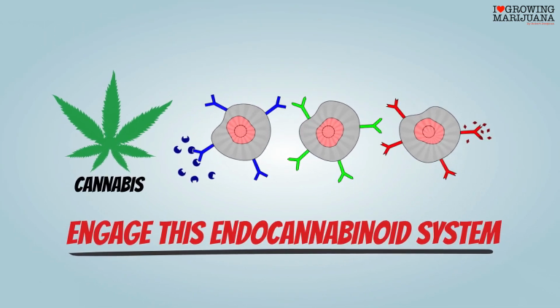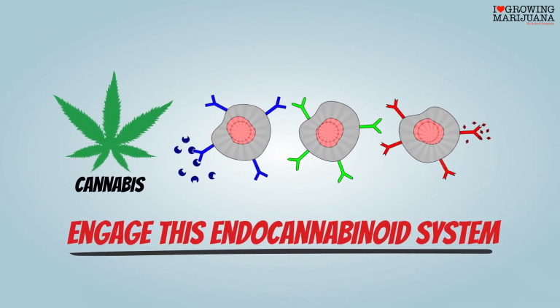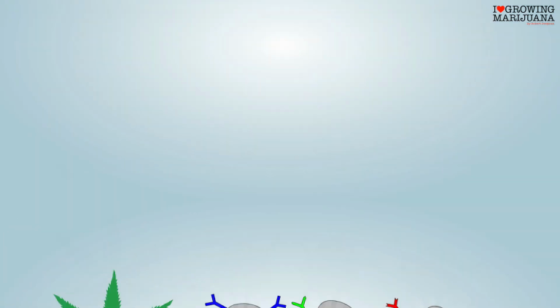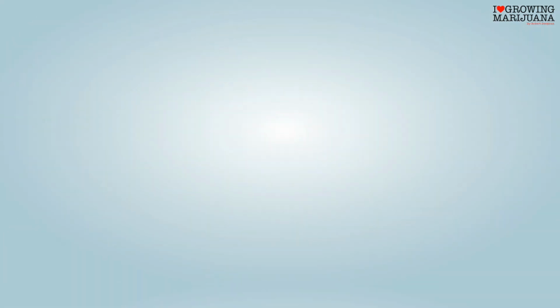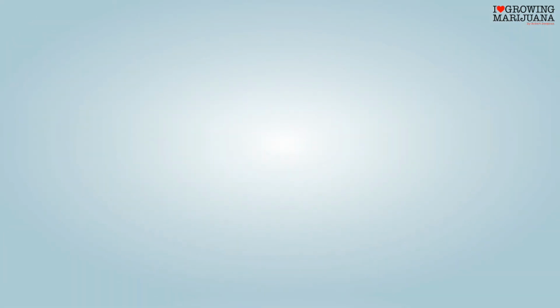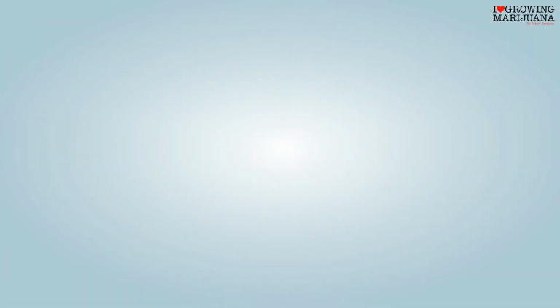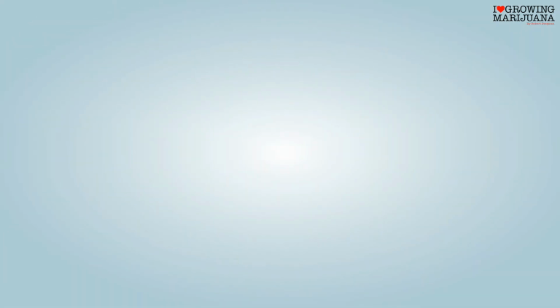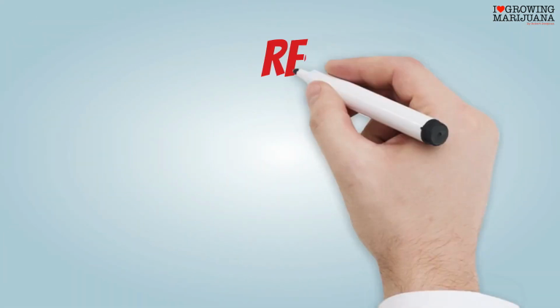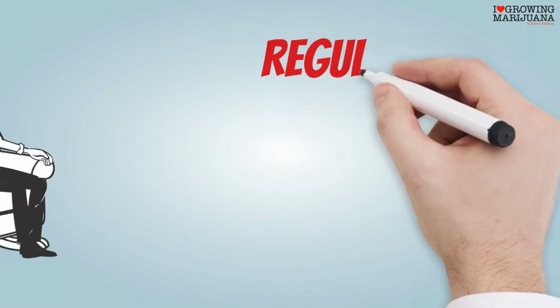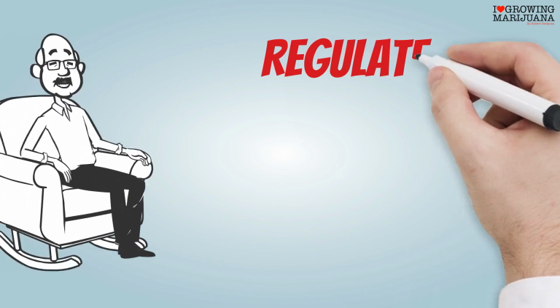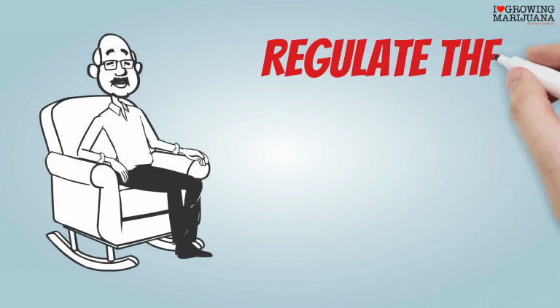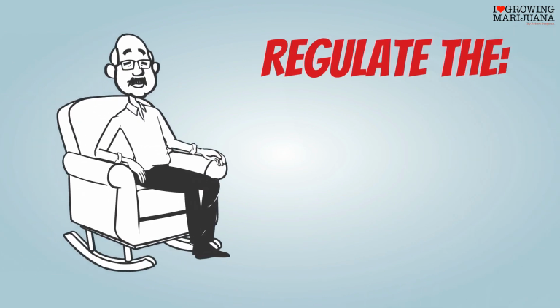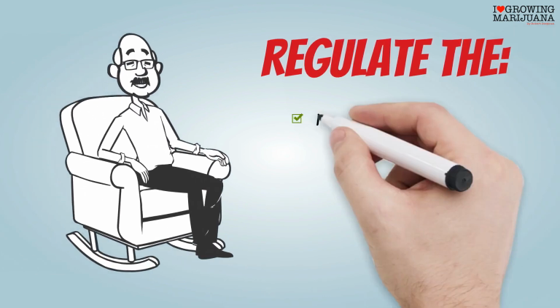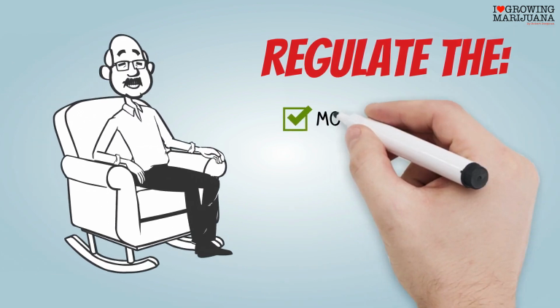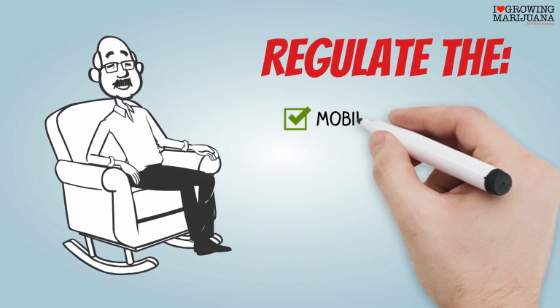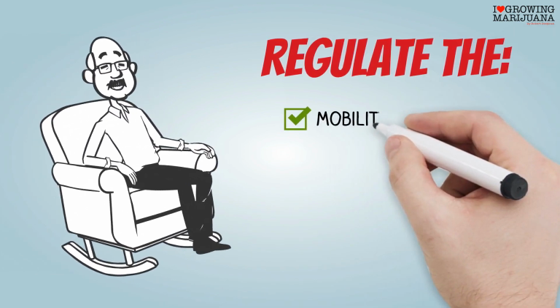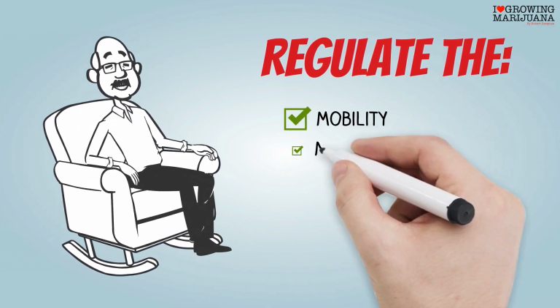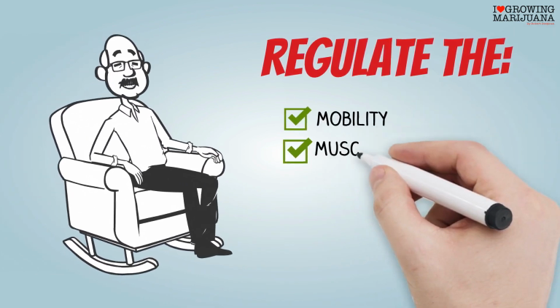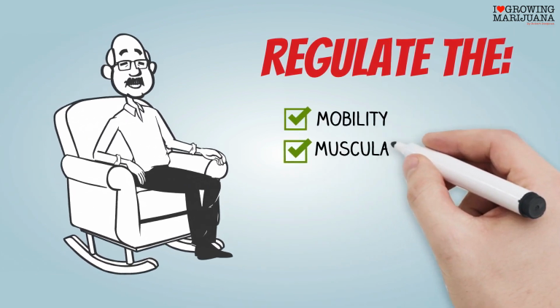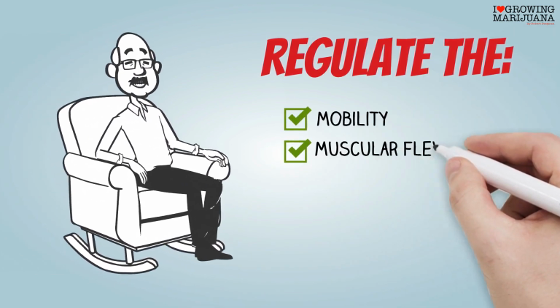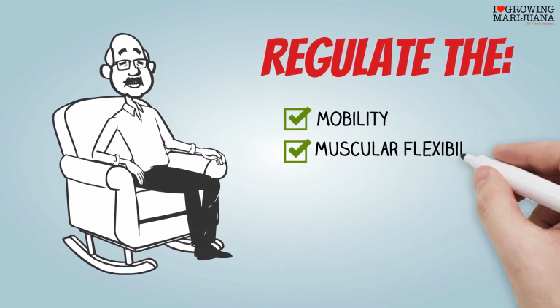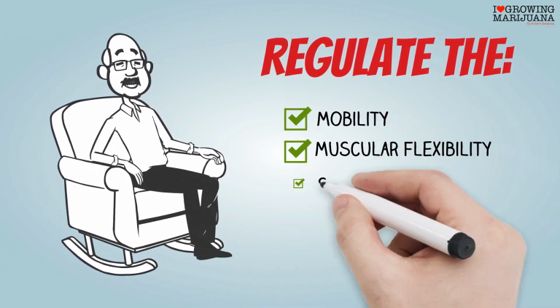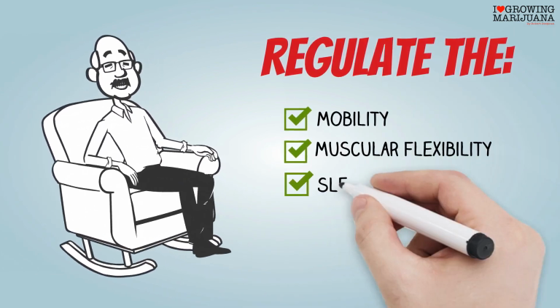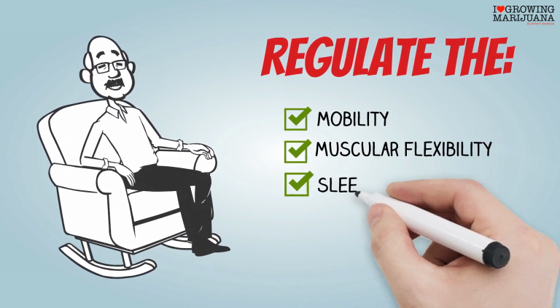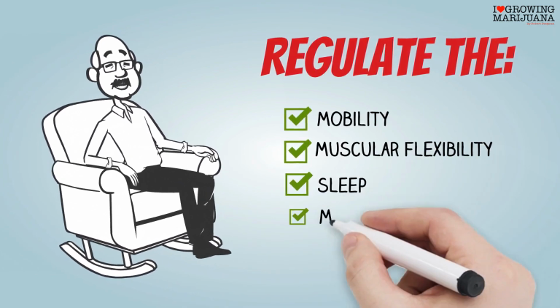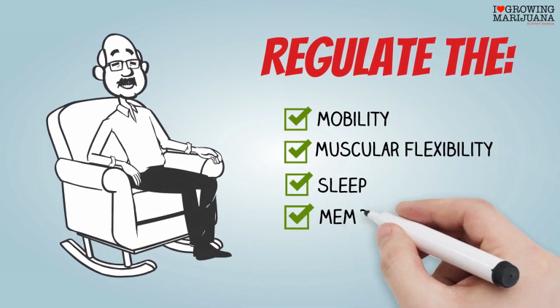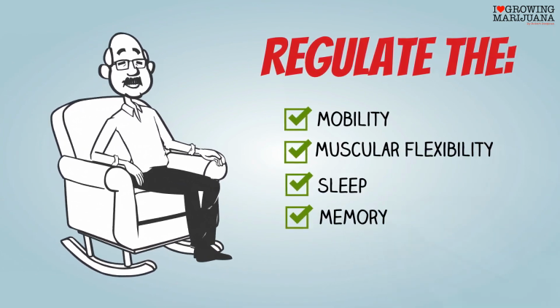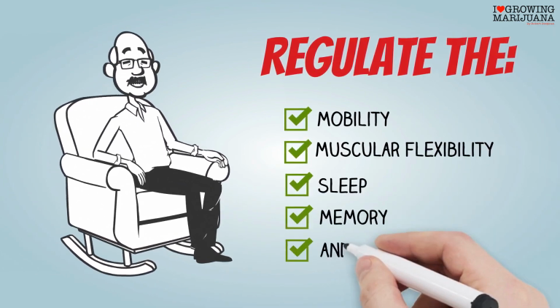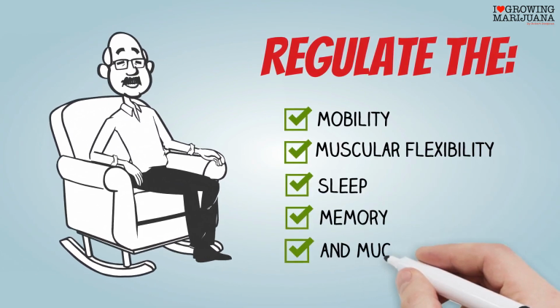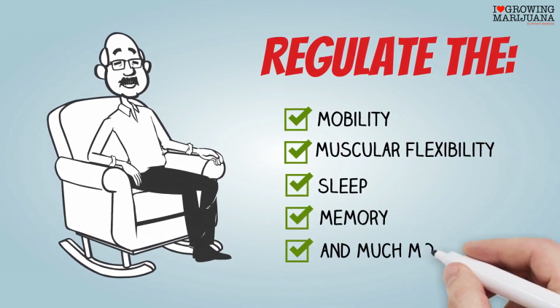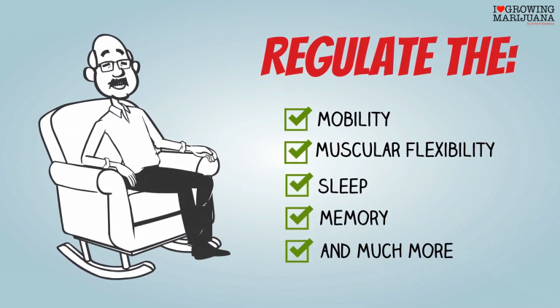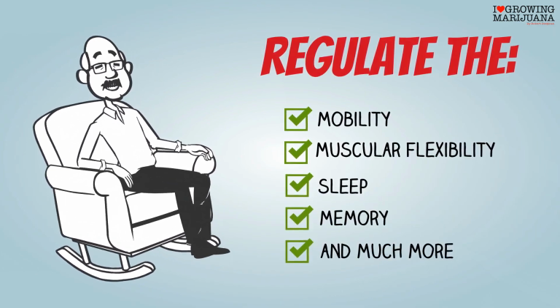This leads to the regulation of mobility, muscular flexibility, sleep, memory, and much more.